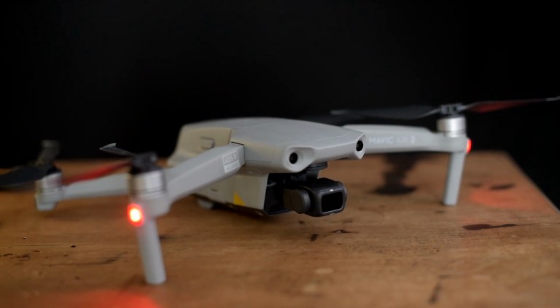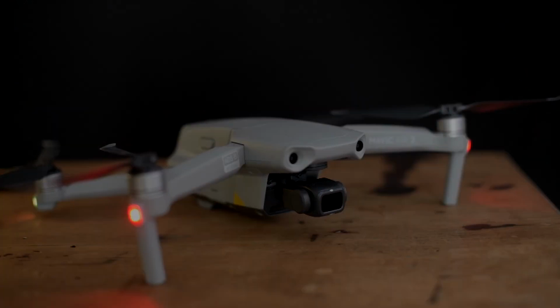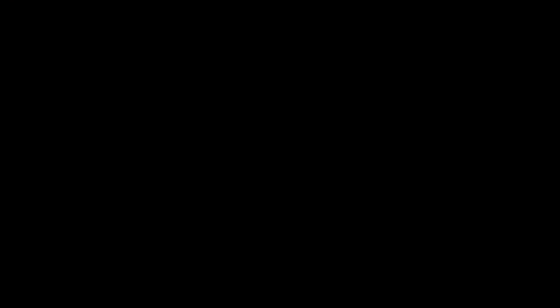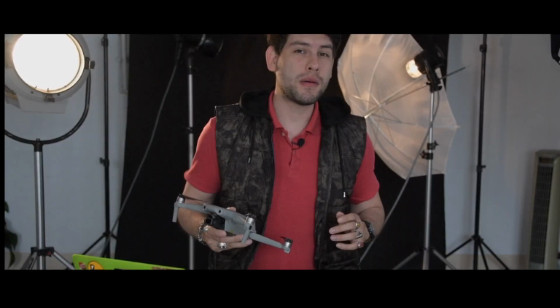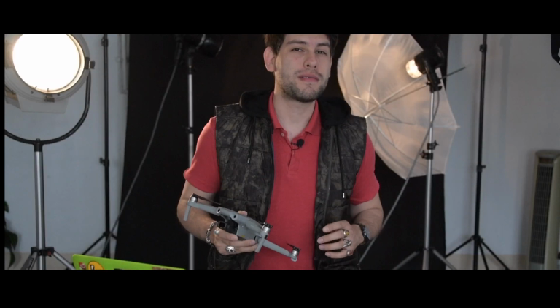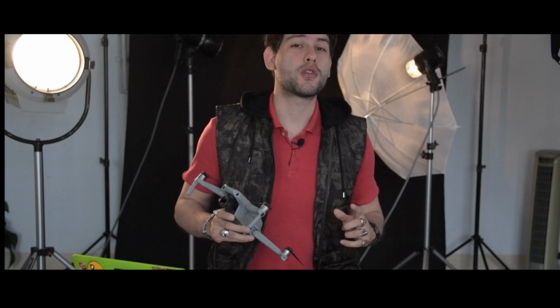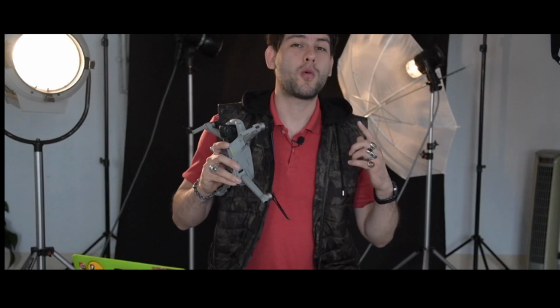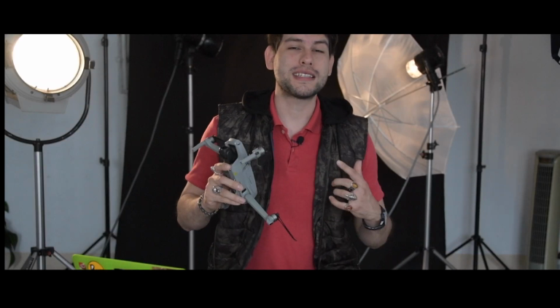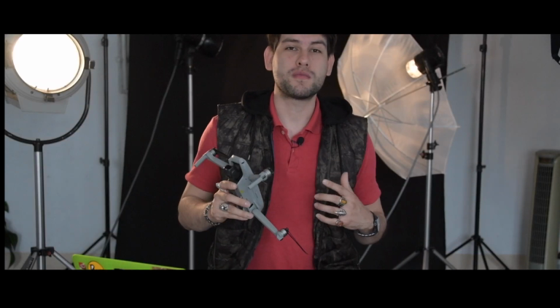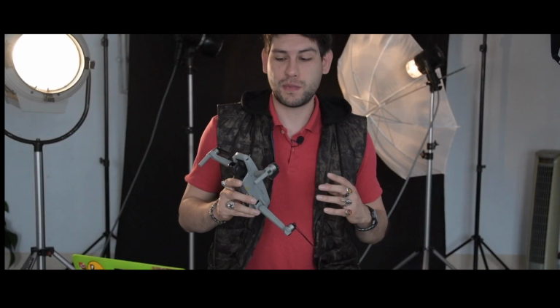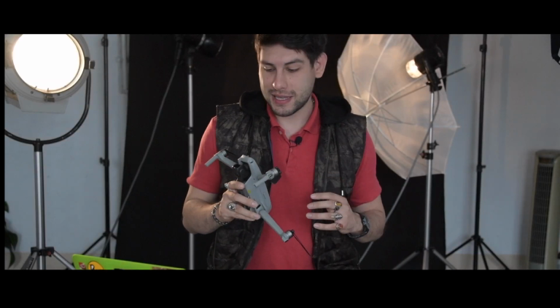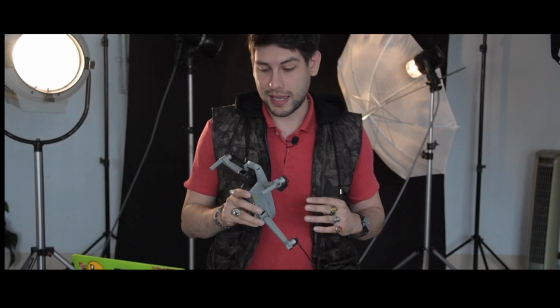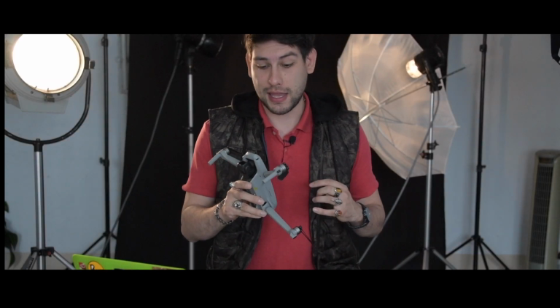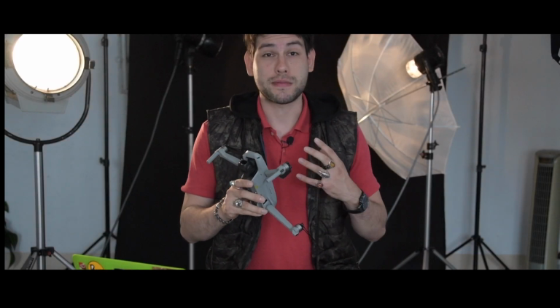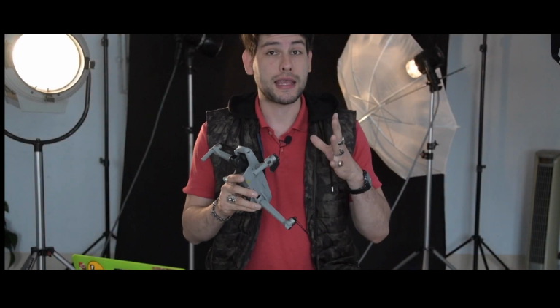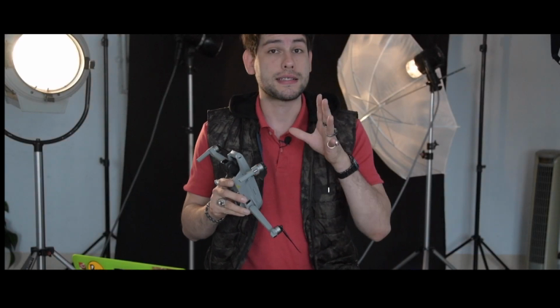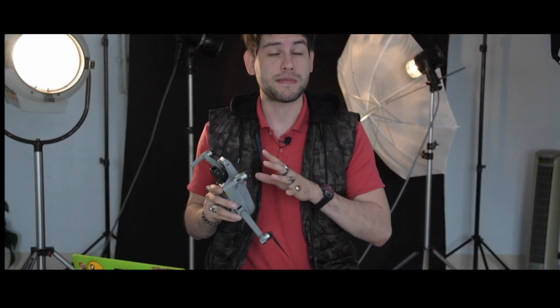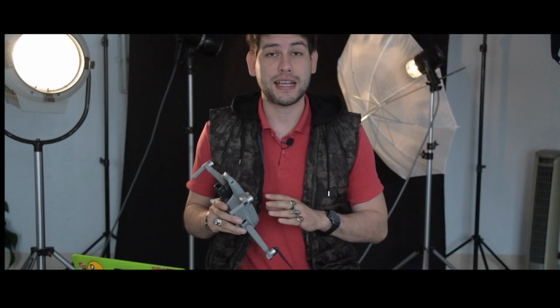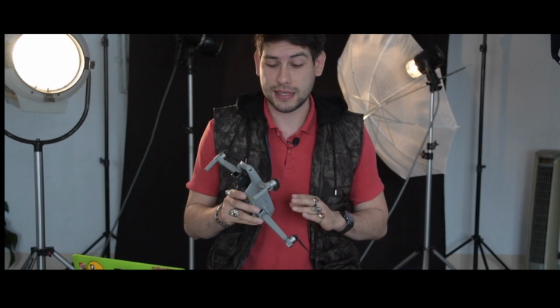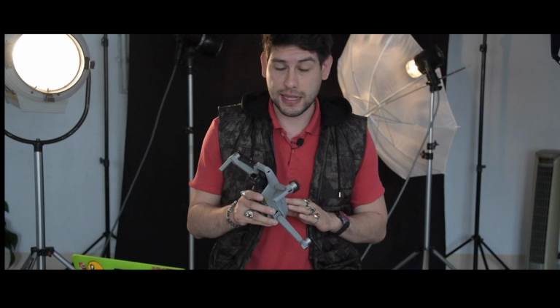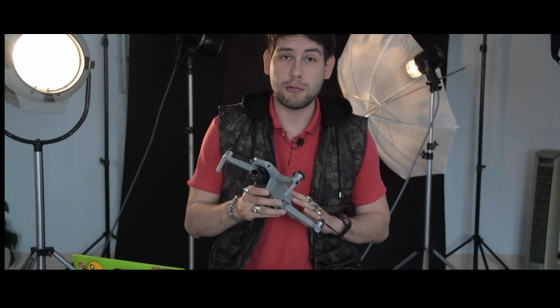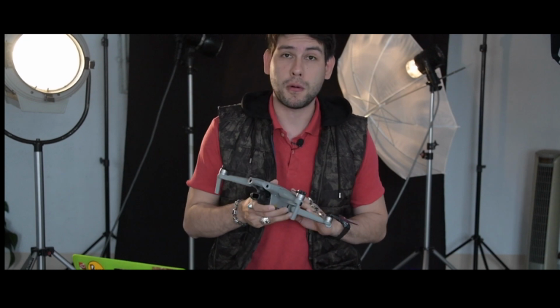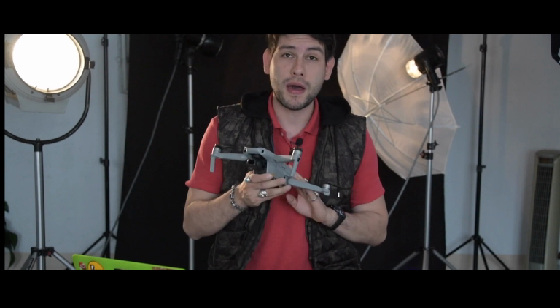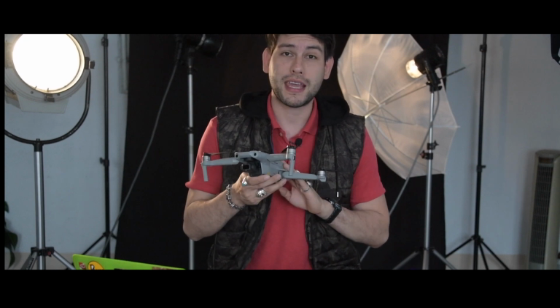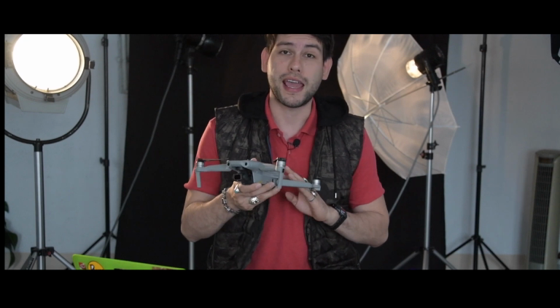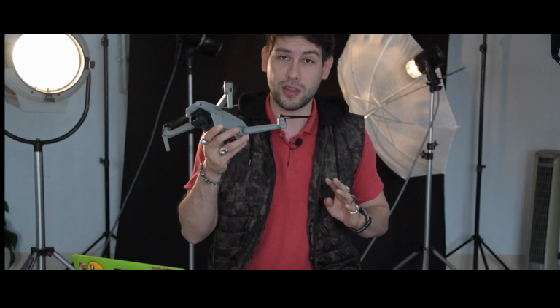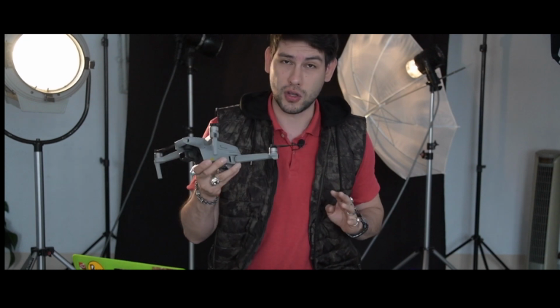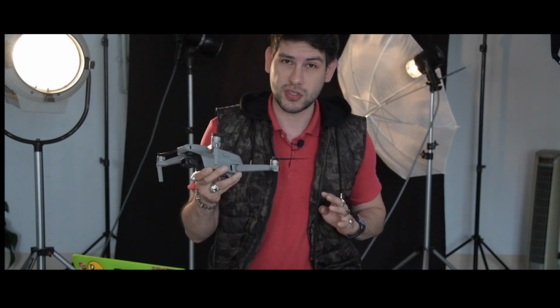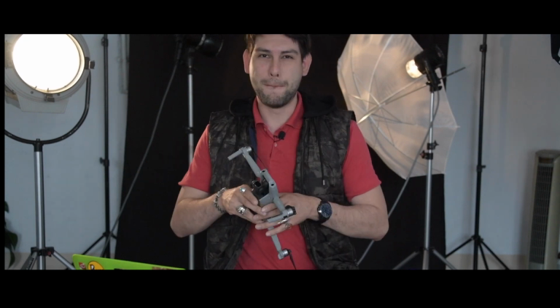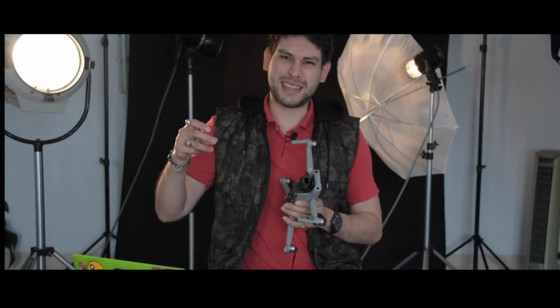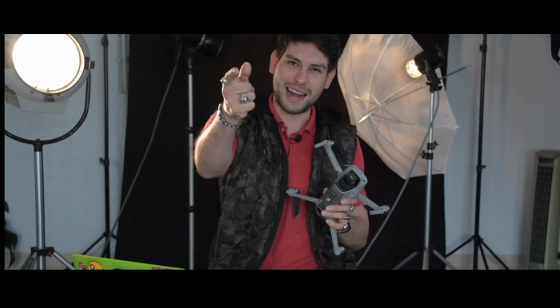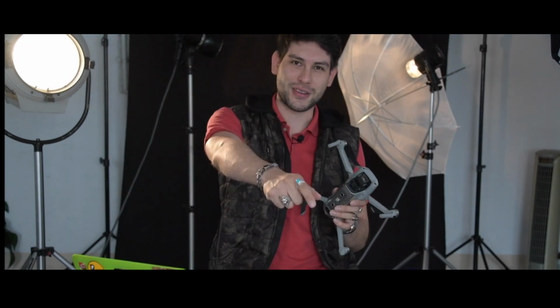El día de hoy vamos a hablar sobre cuál ha sido mi experiencia y las ventajas y desventajas que tiene el nuevo Mavic Air 2.